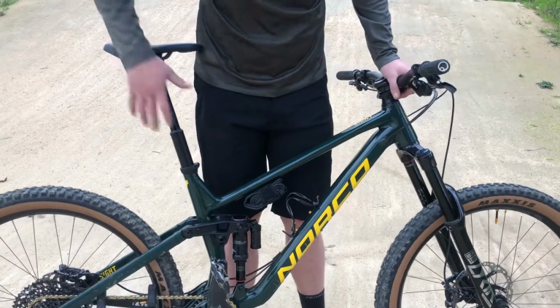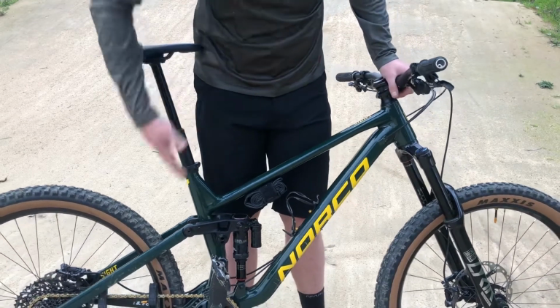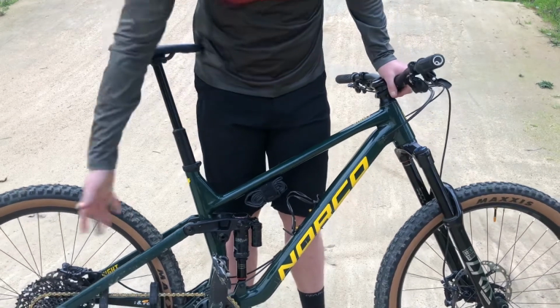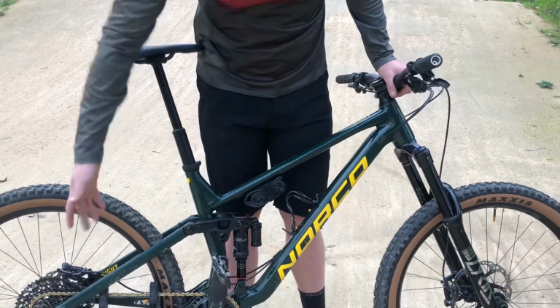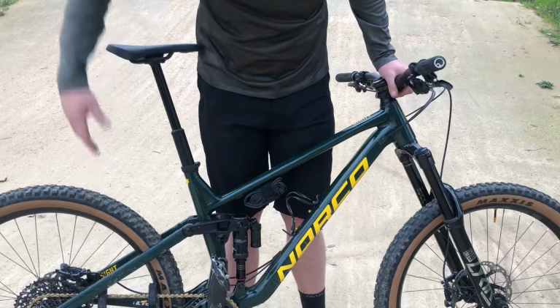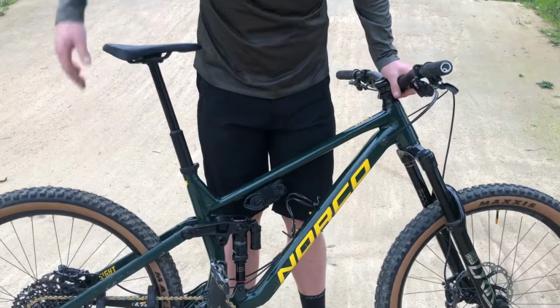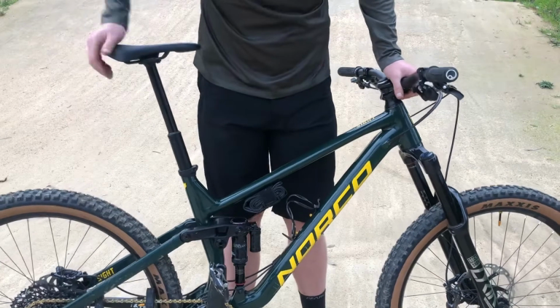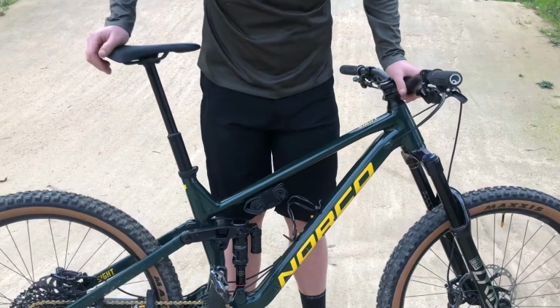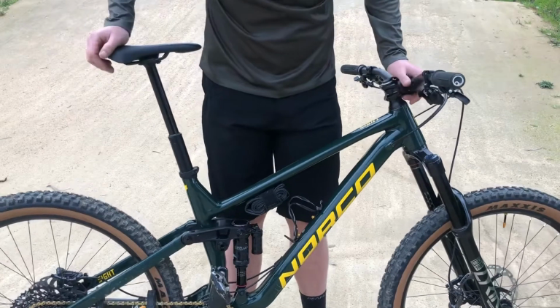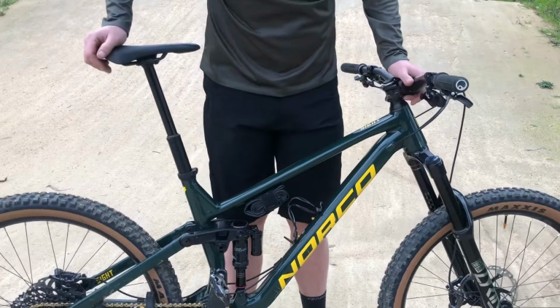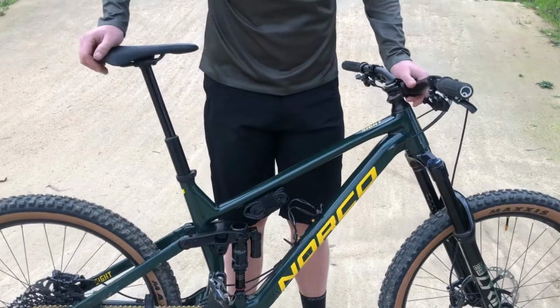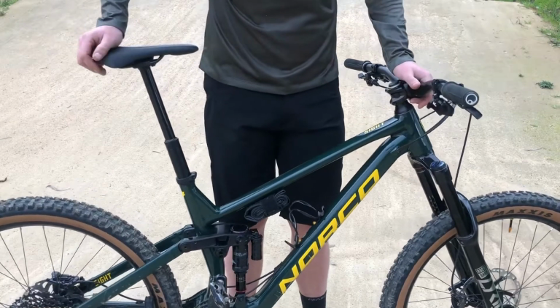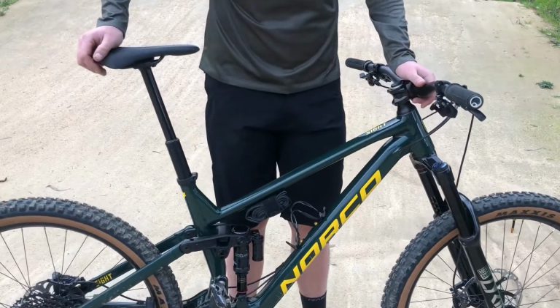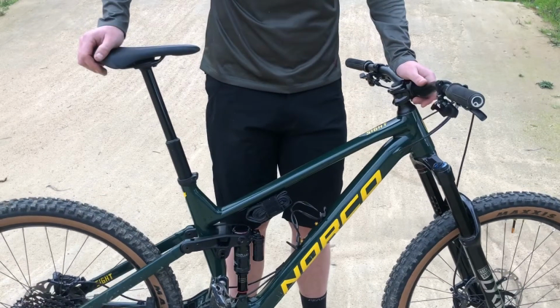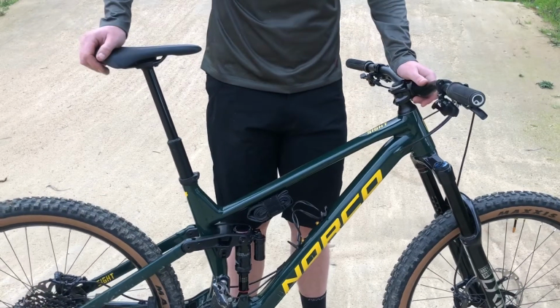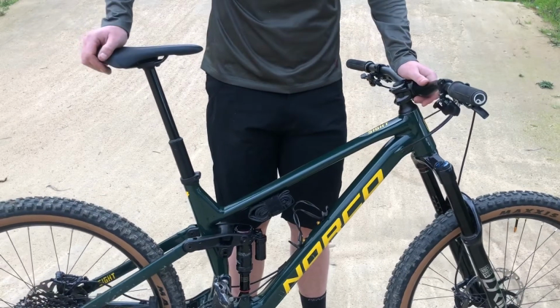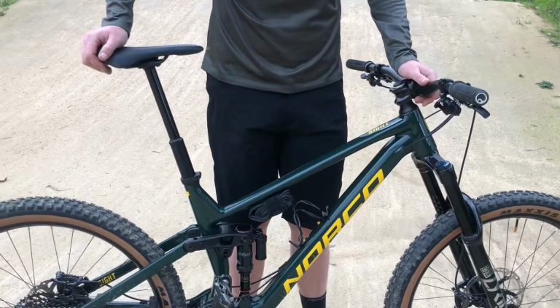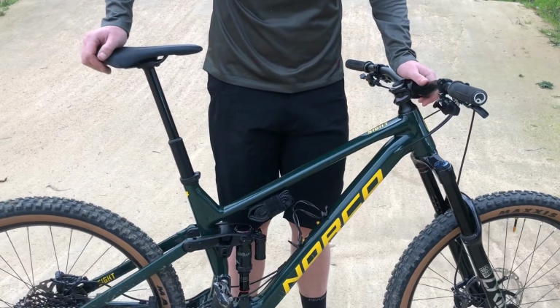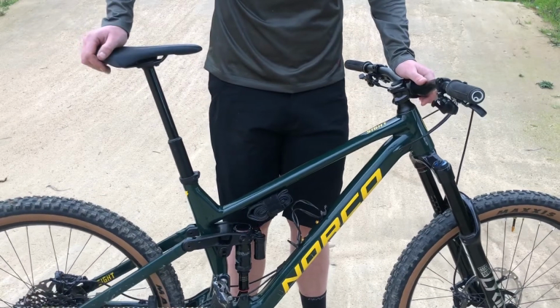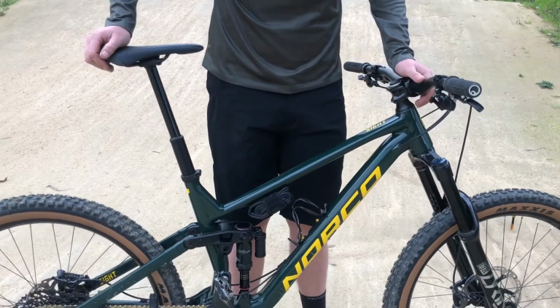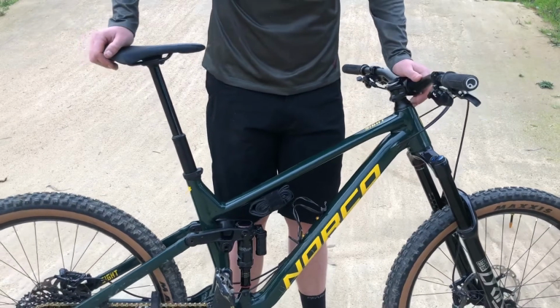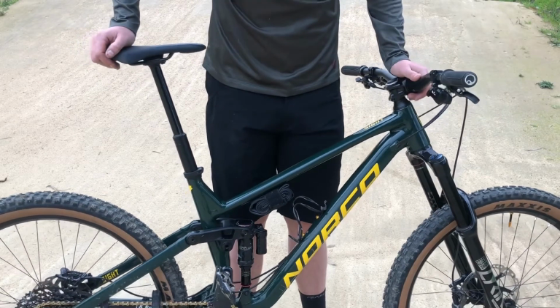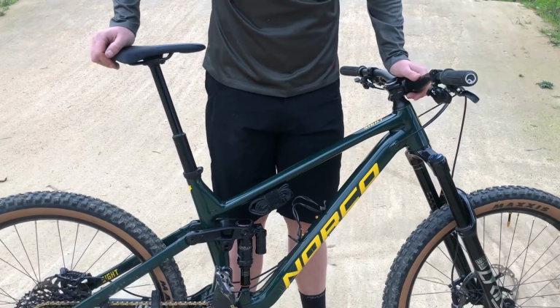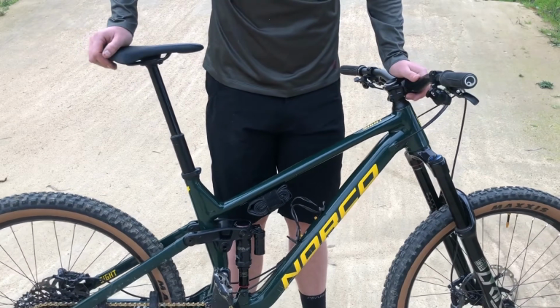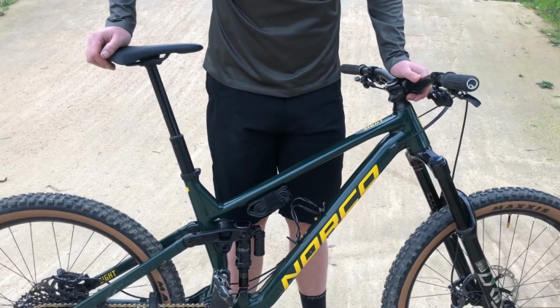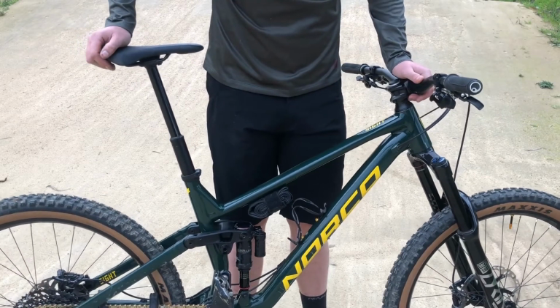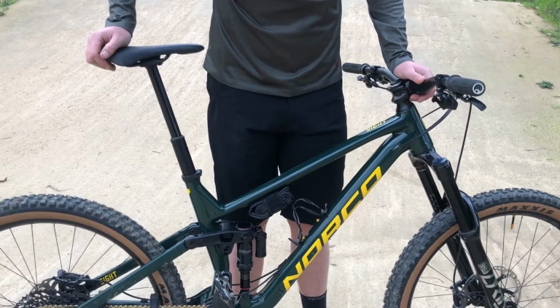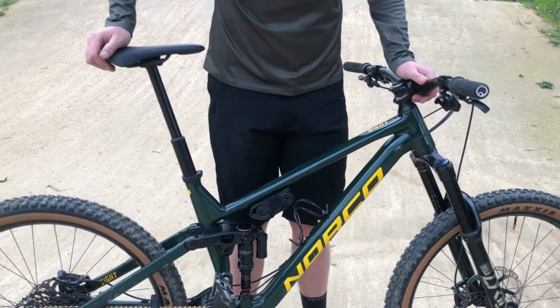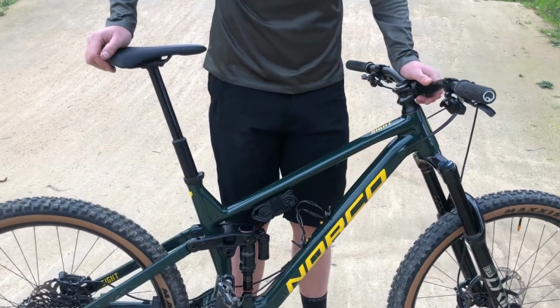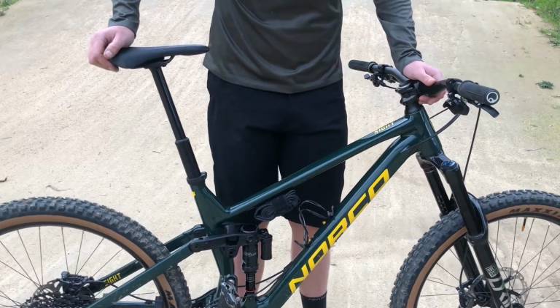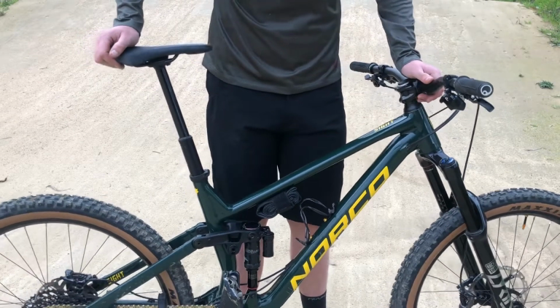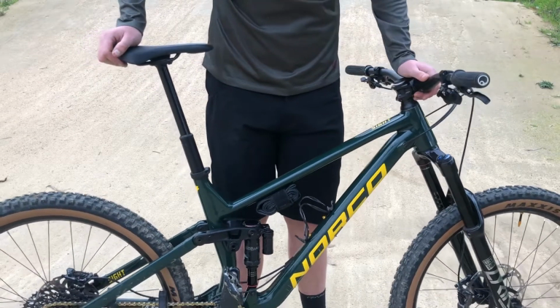The groupset on this bike is SRAM GX Eagle, so all the 12-speed goodness.